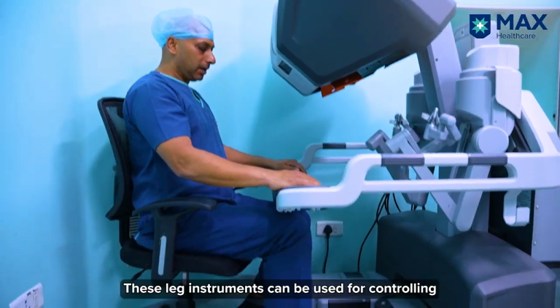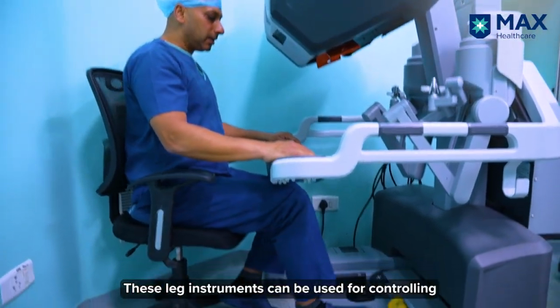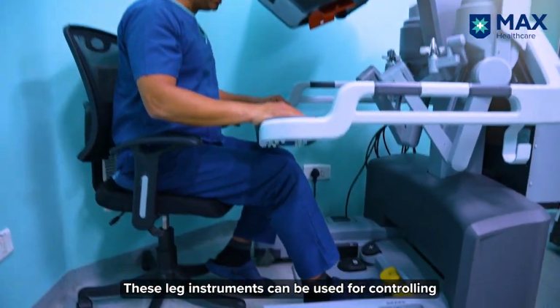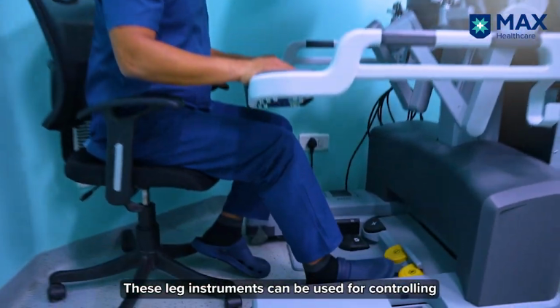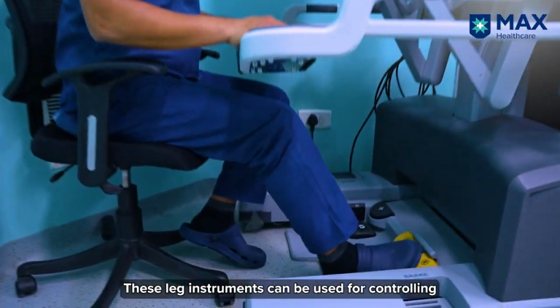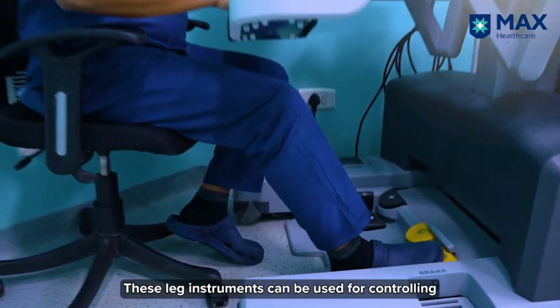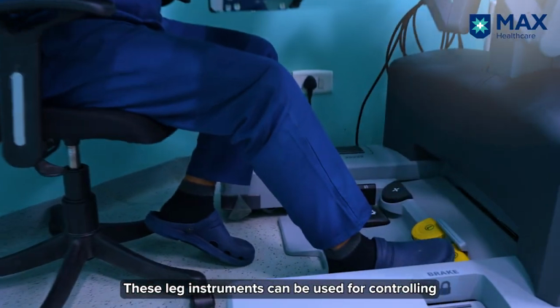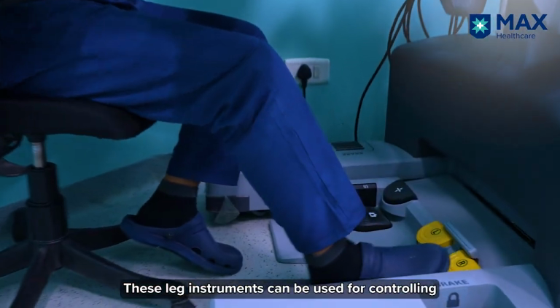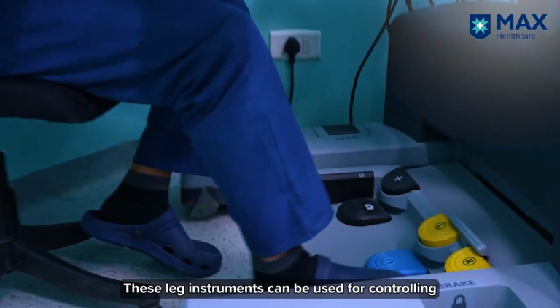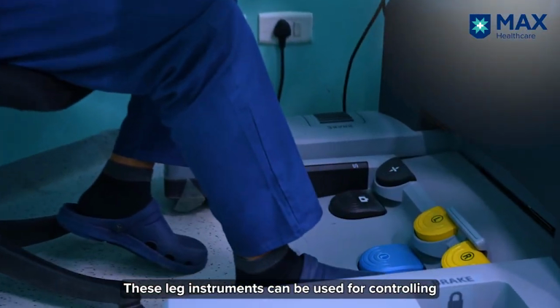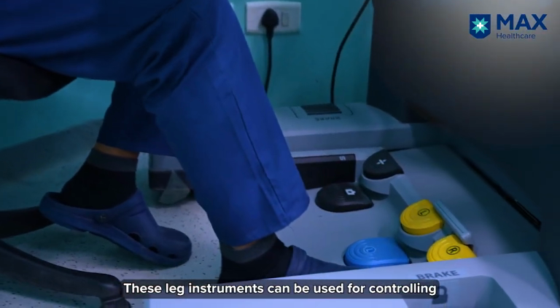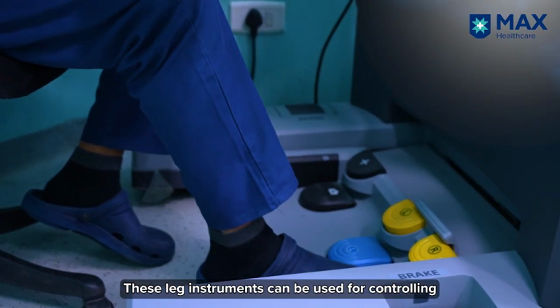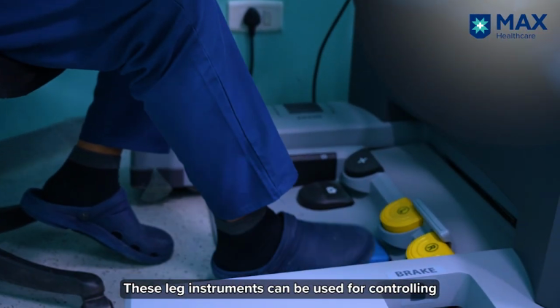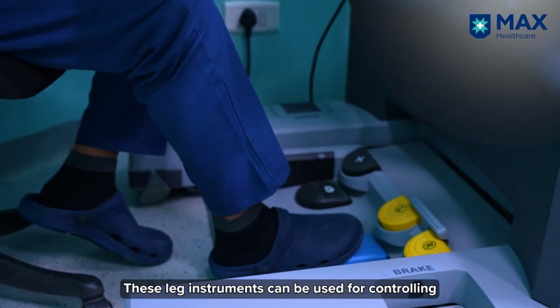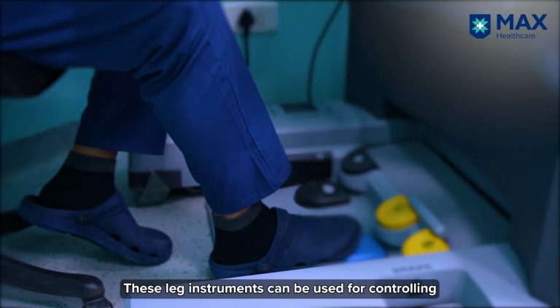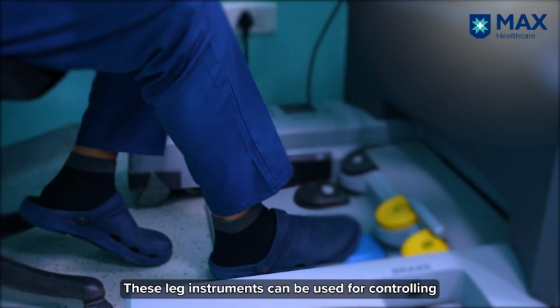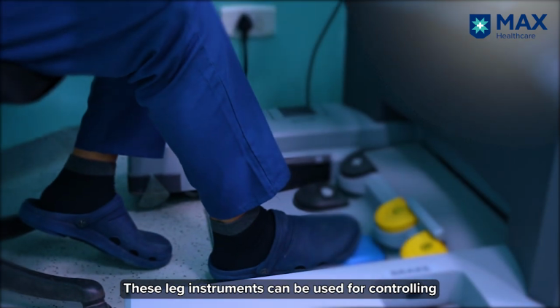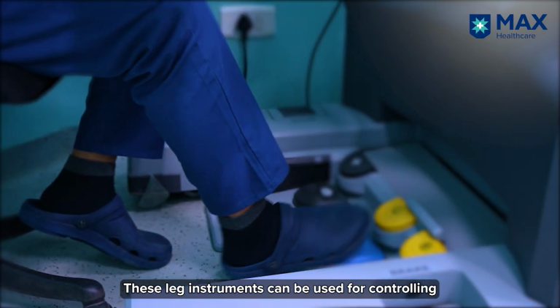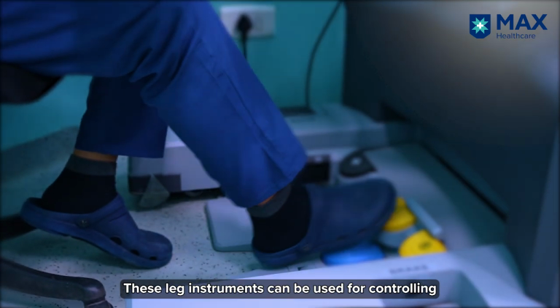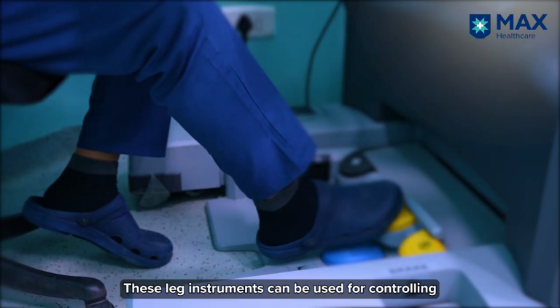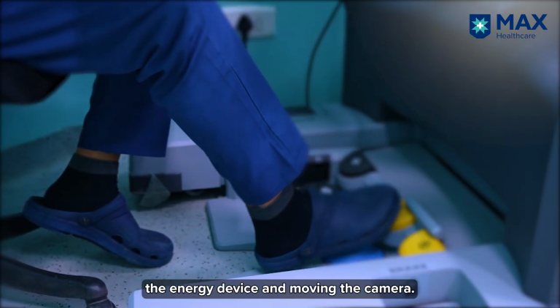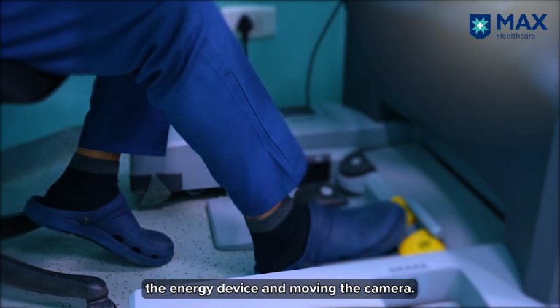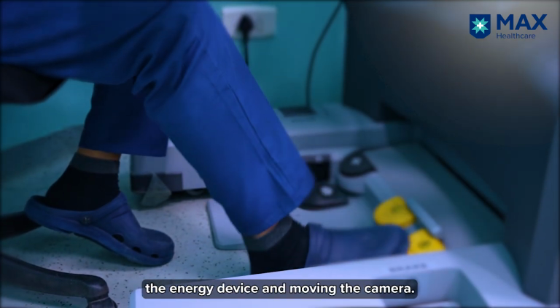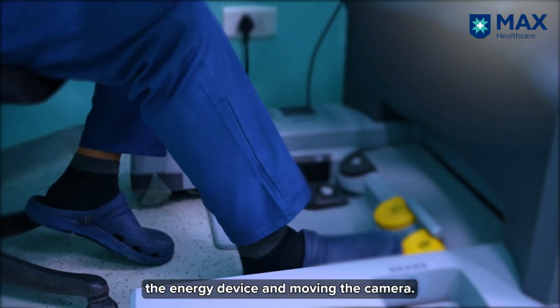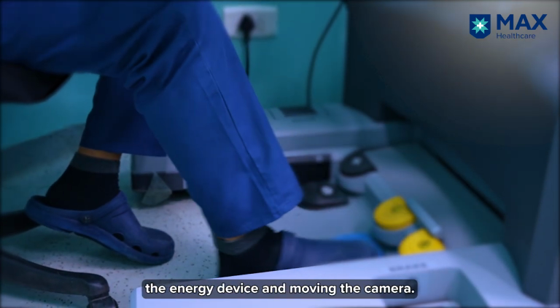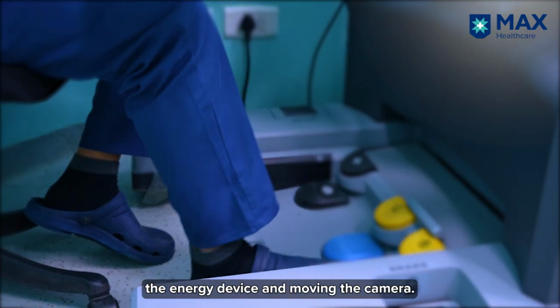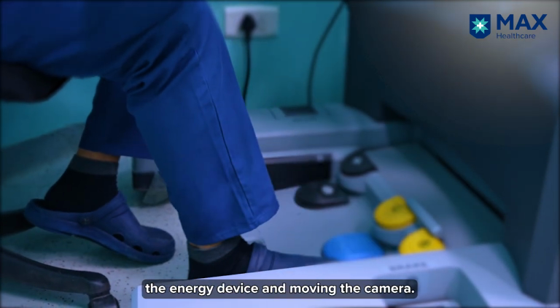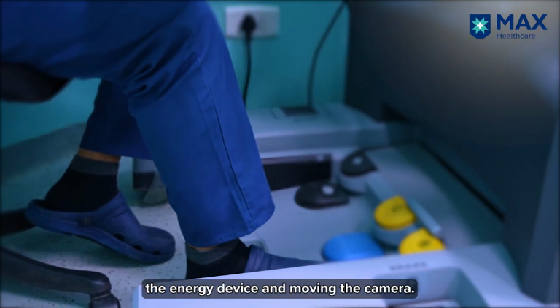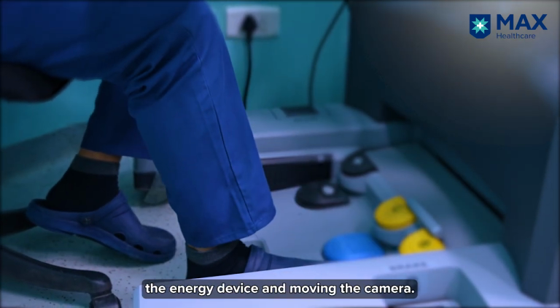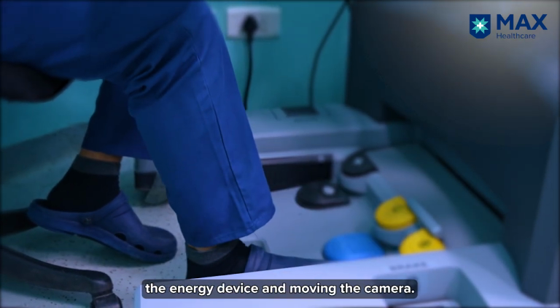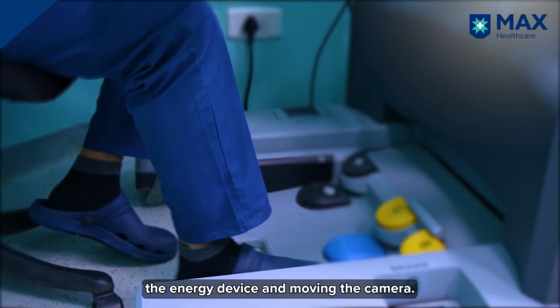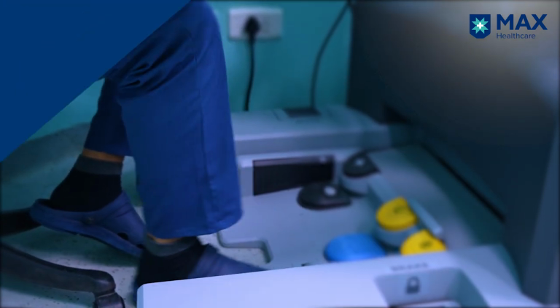These leg instruments can be used for controlling the energy device and moving the camera.